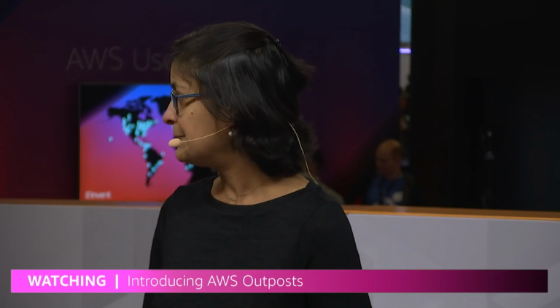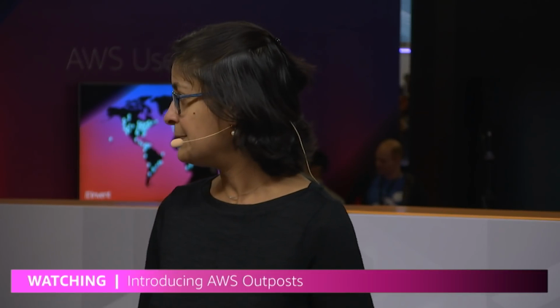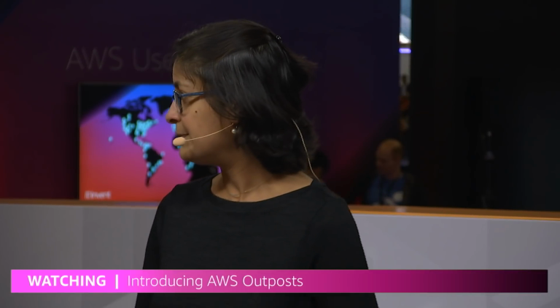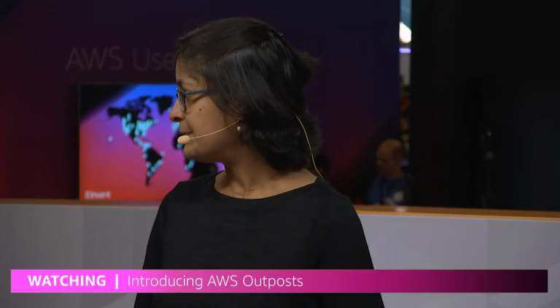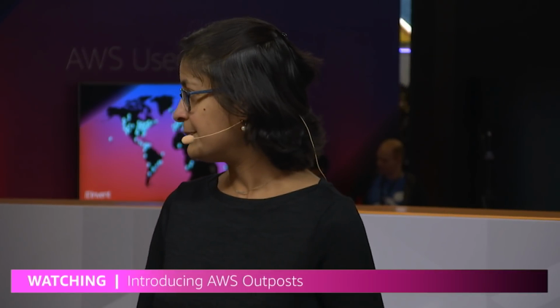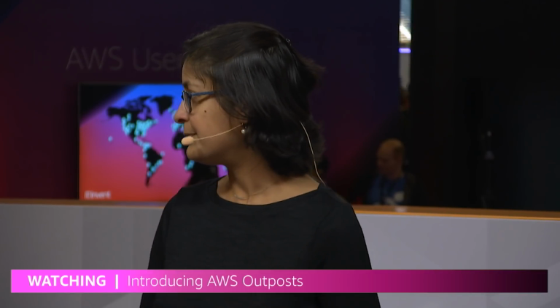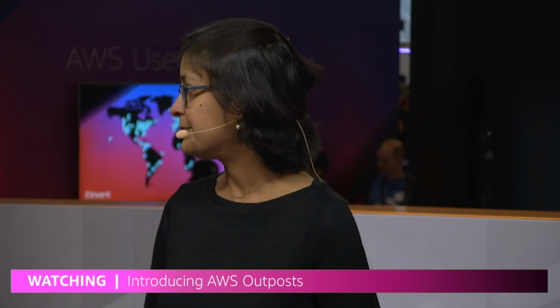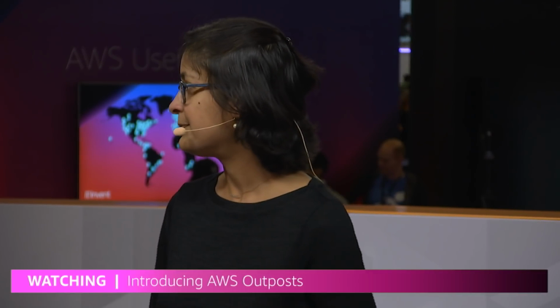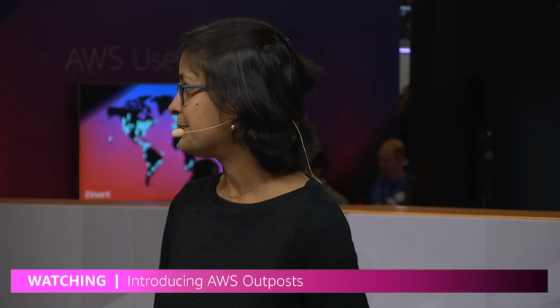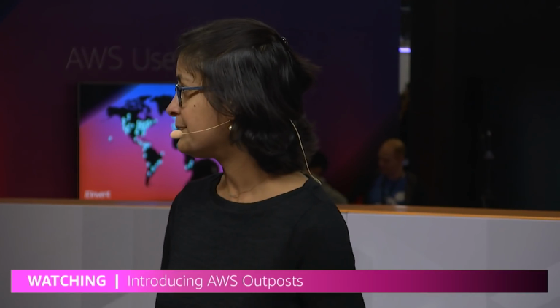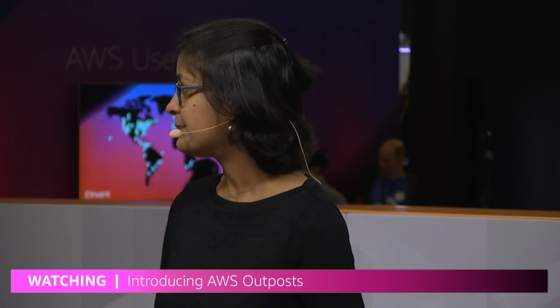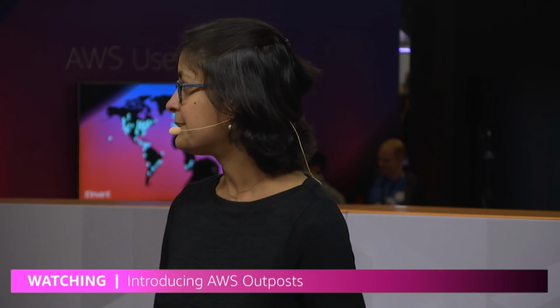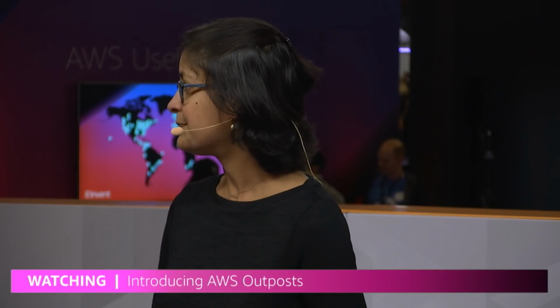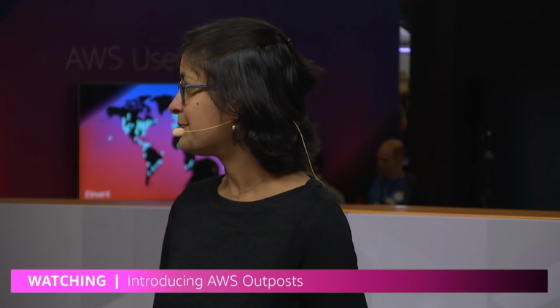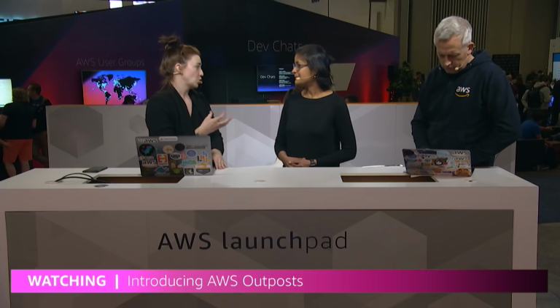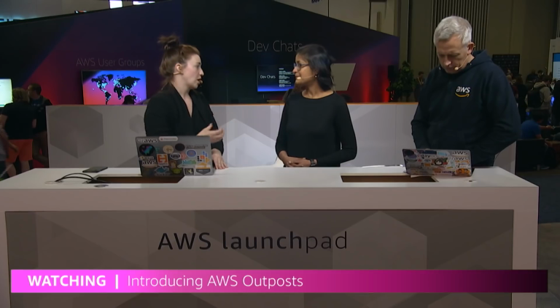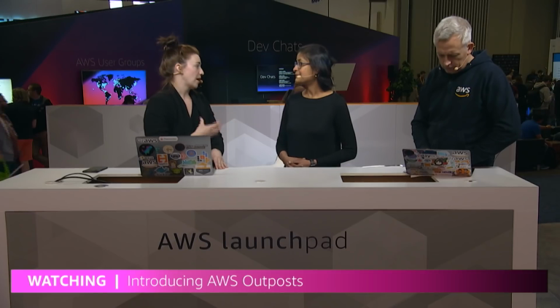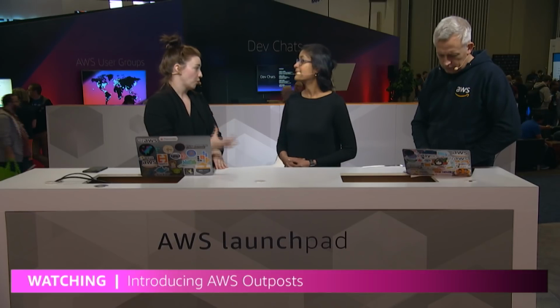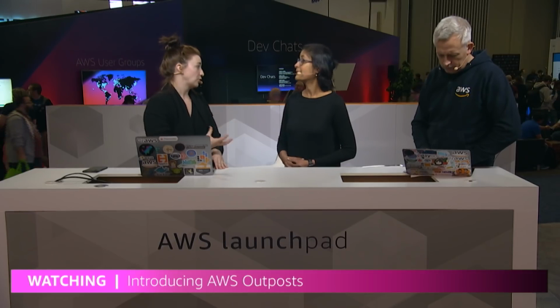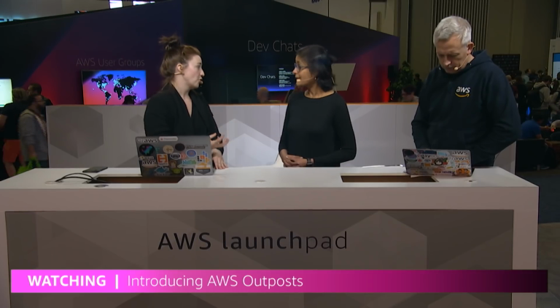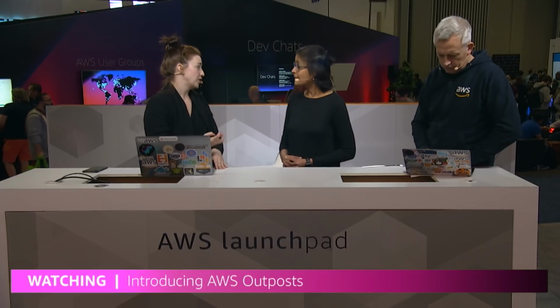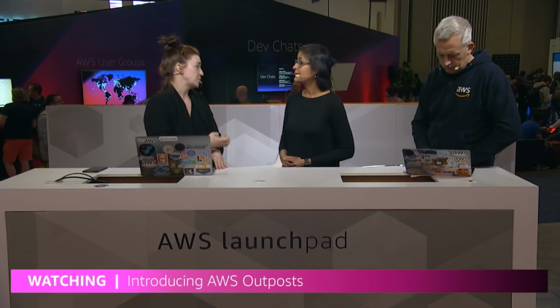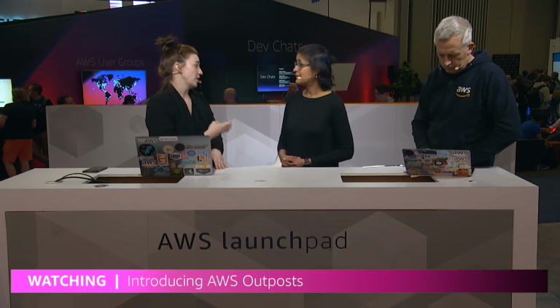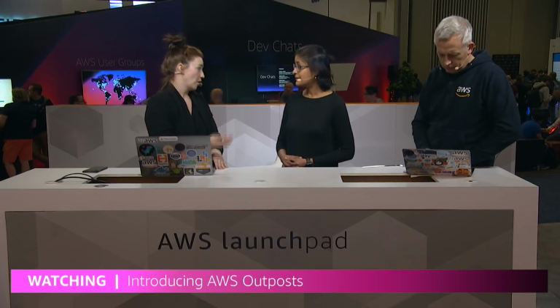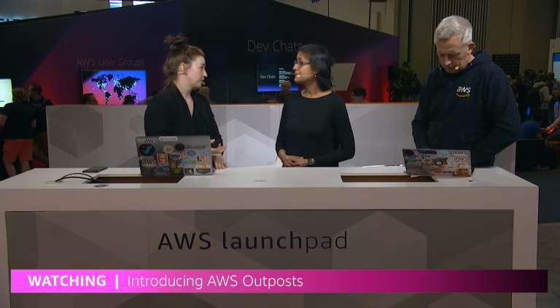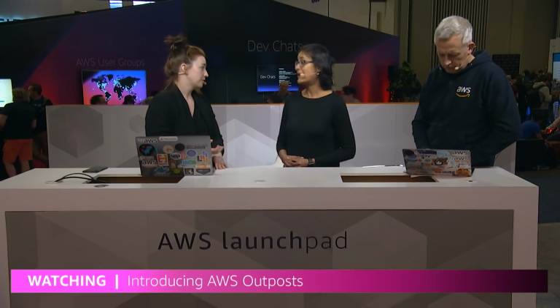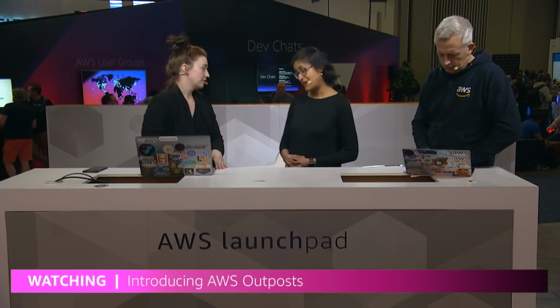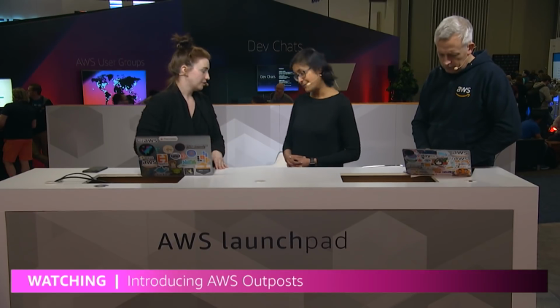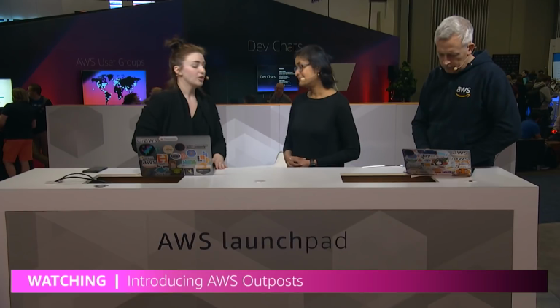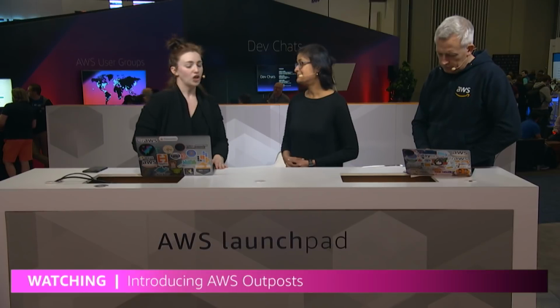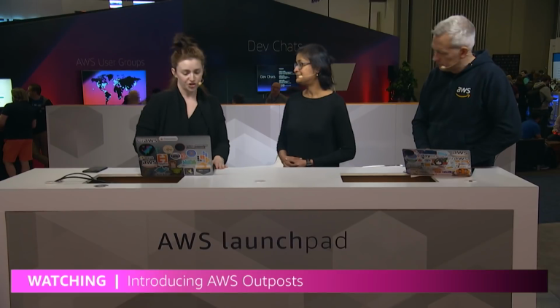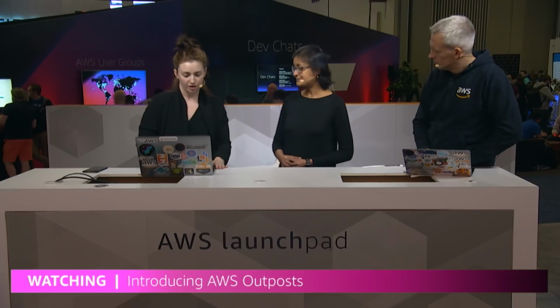So ultimately, I can use Outposts to get closer to where my workload is being run. That's right.